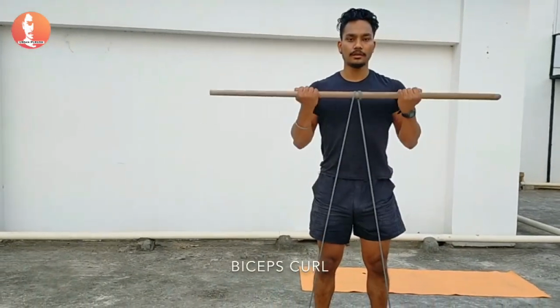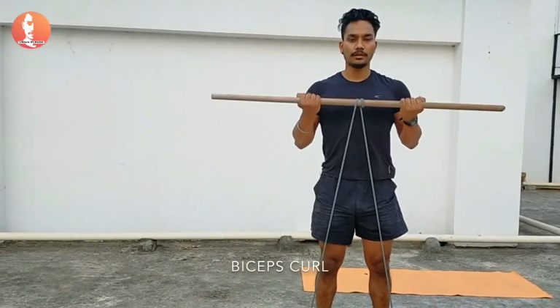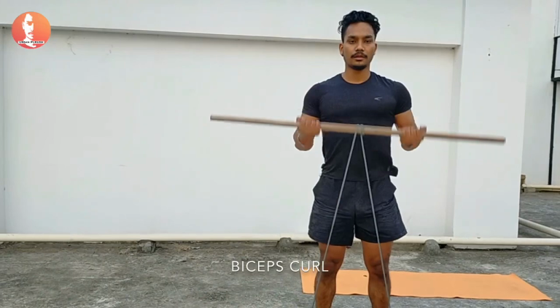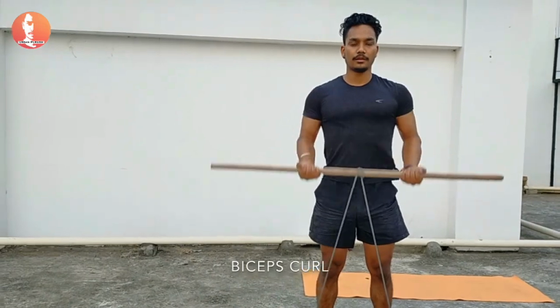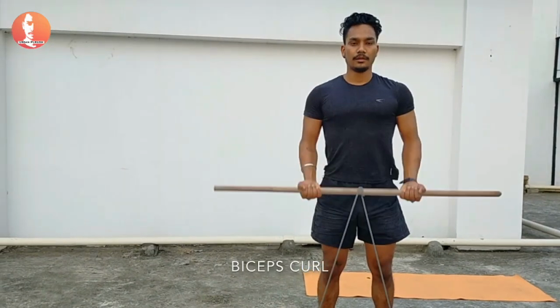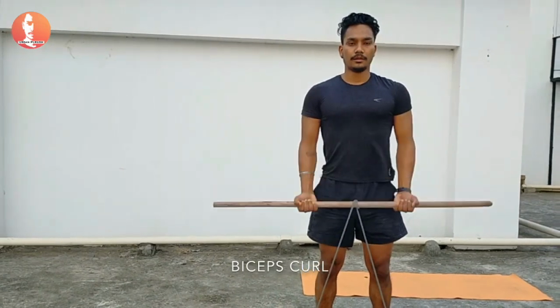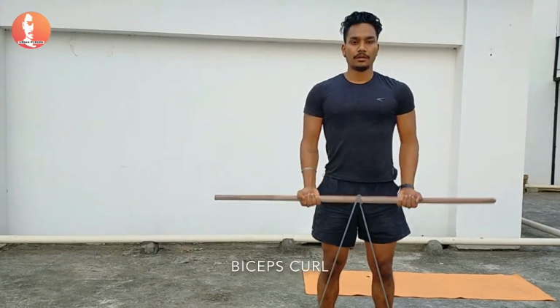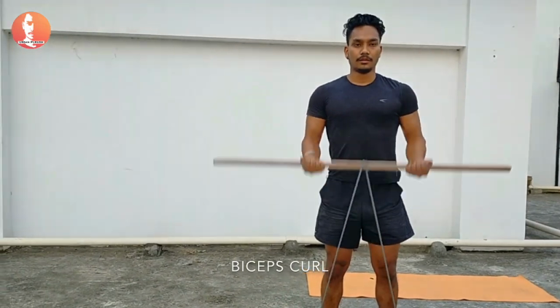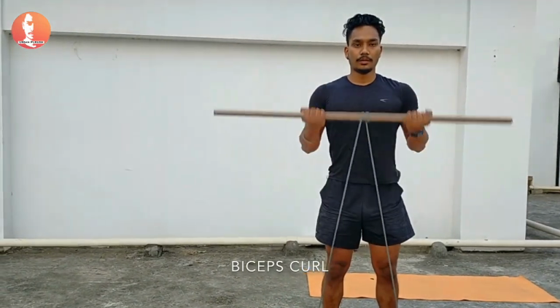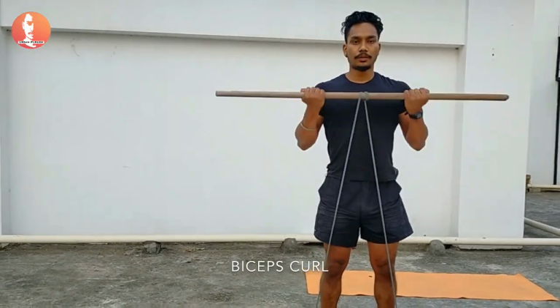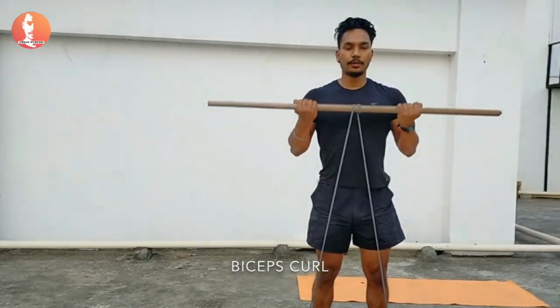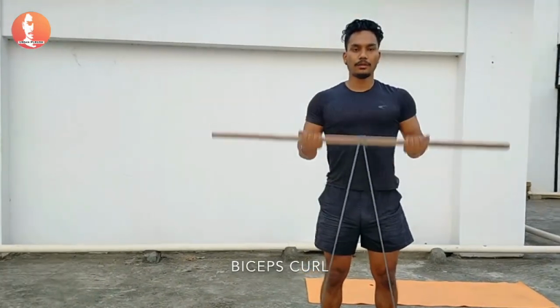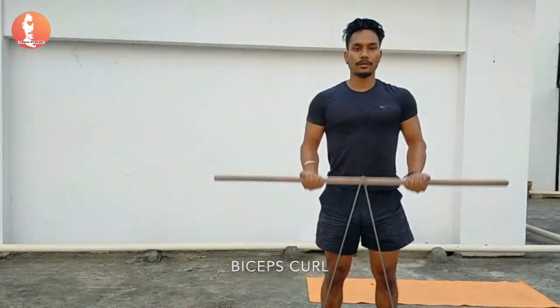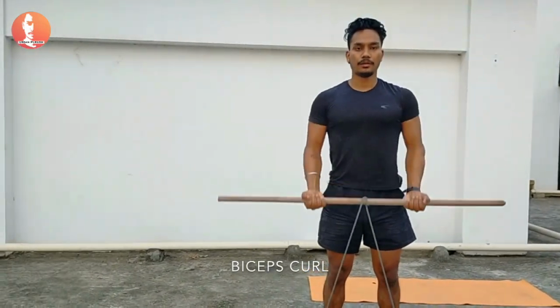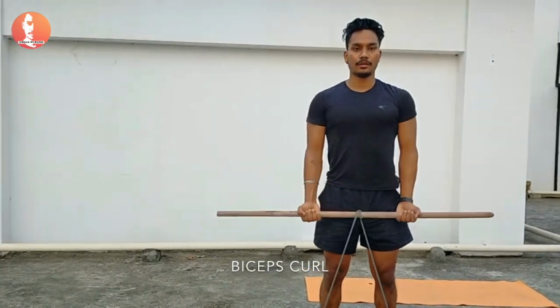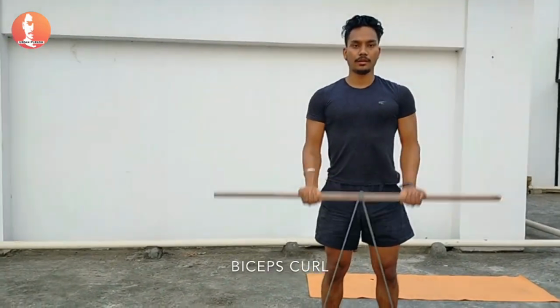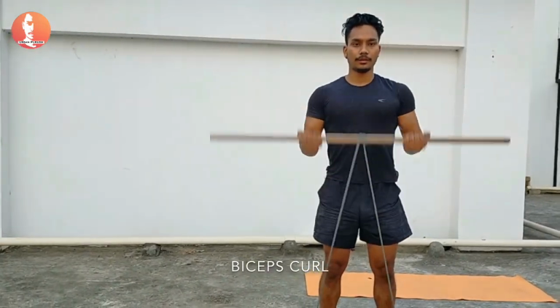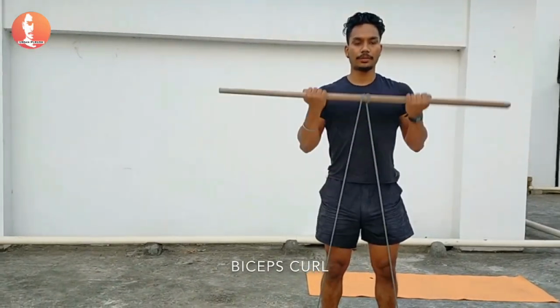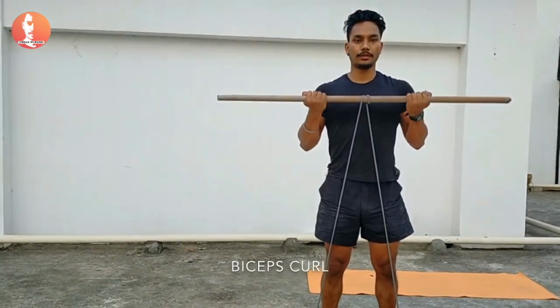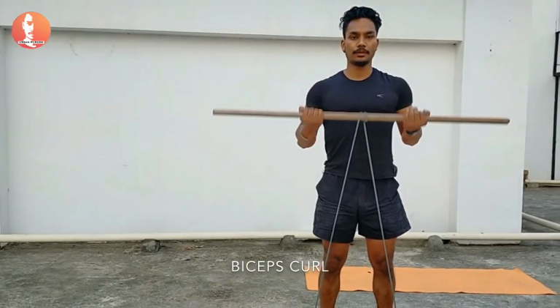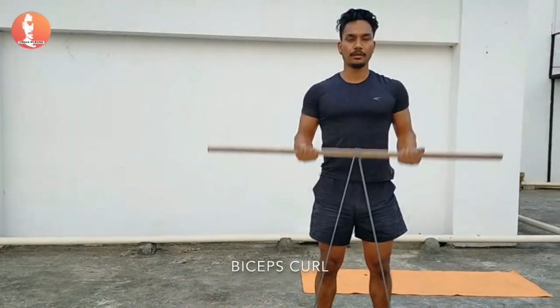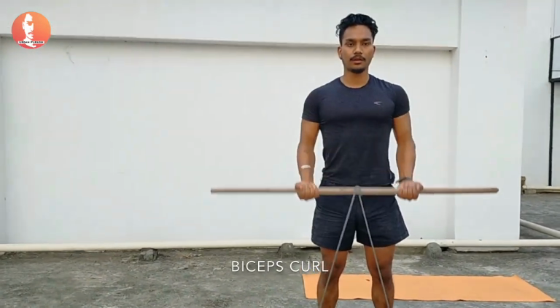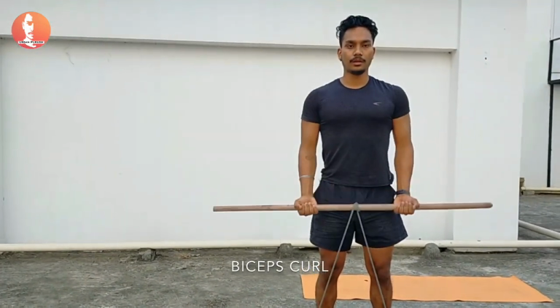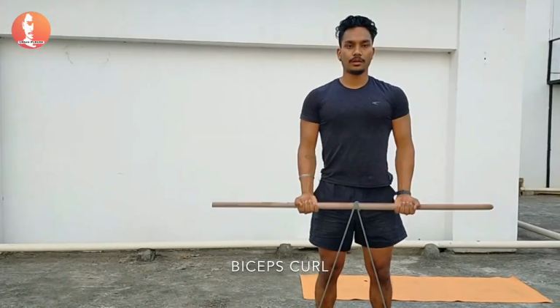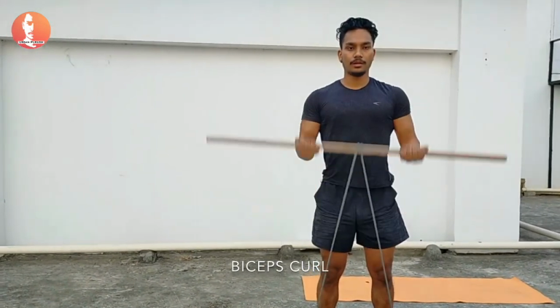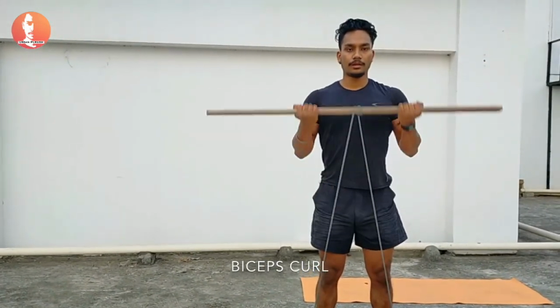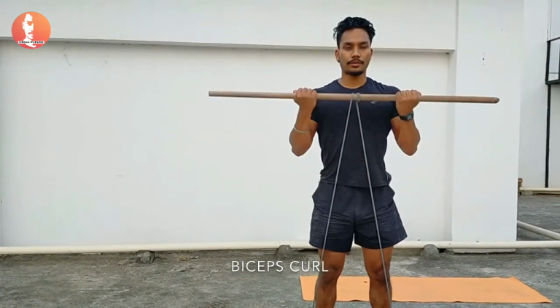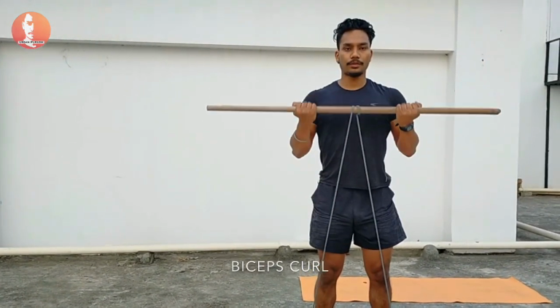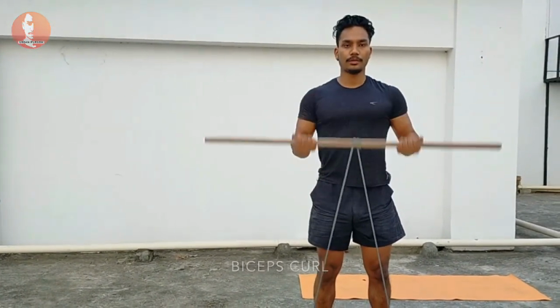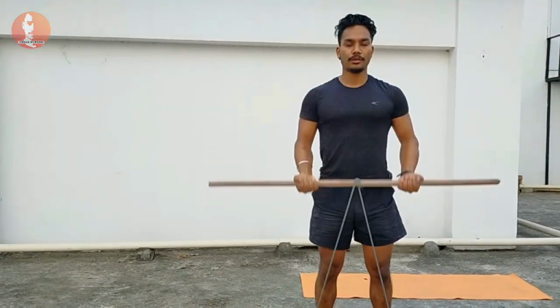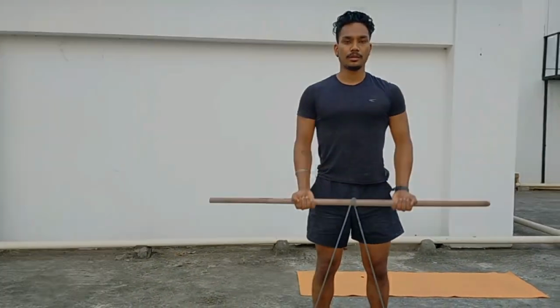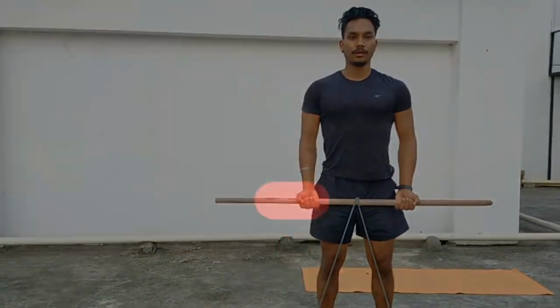Most people's favorite exercise — bicep curls, targeting your biceps muscles — can also be done with these things.